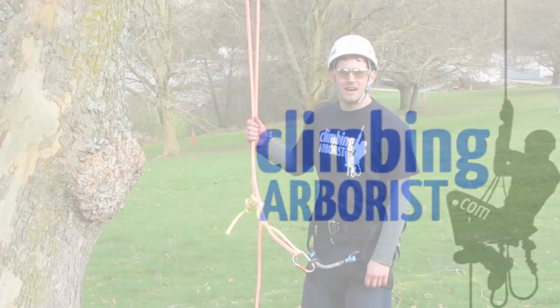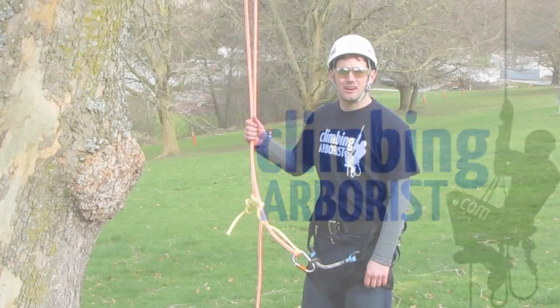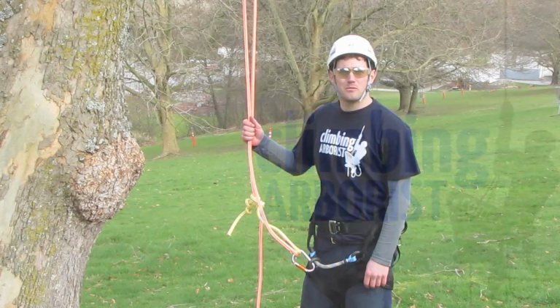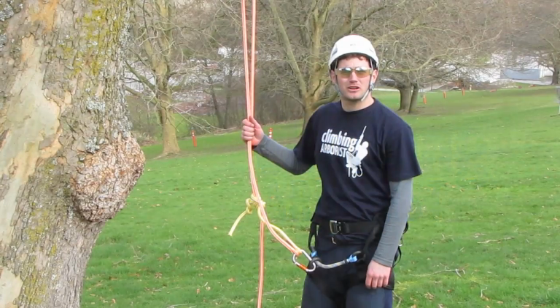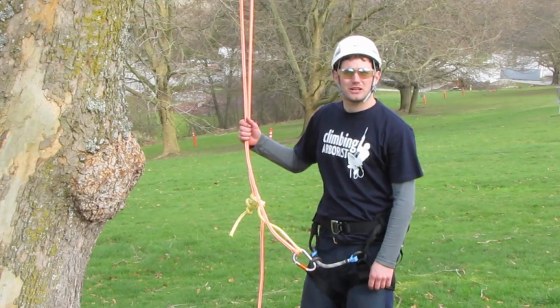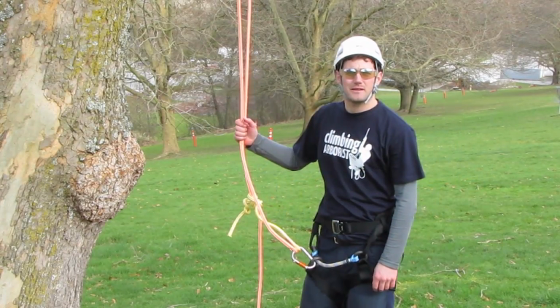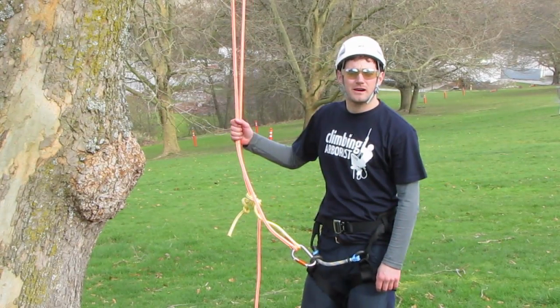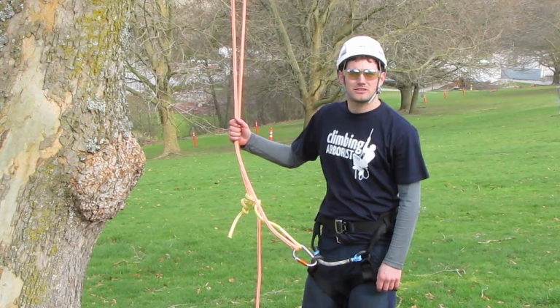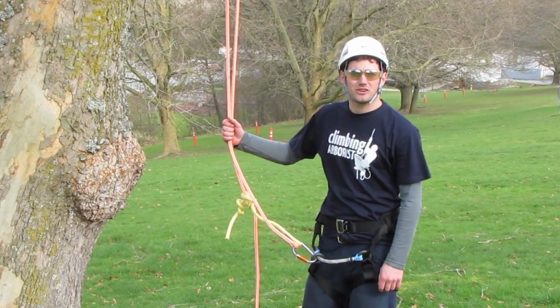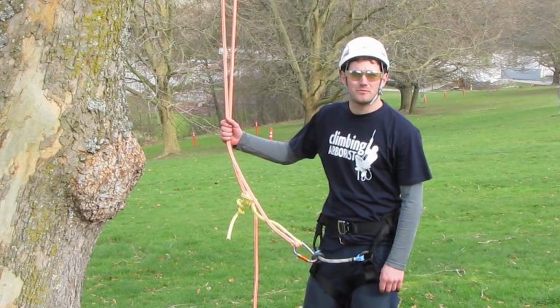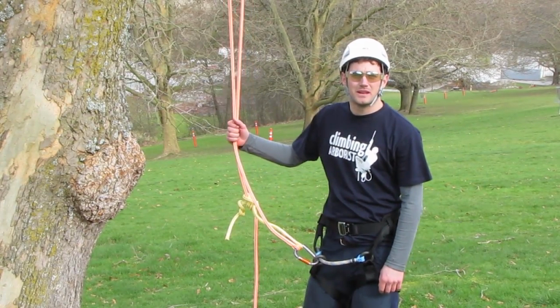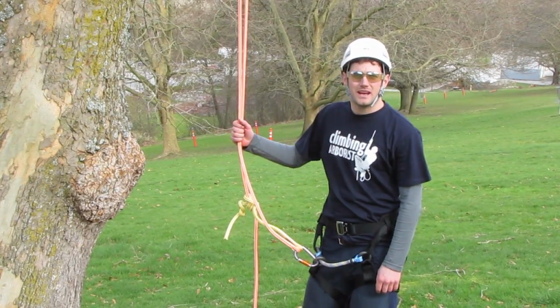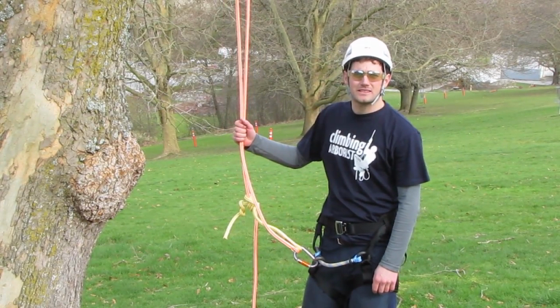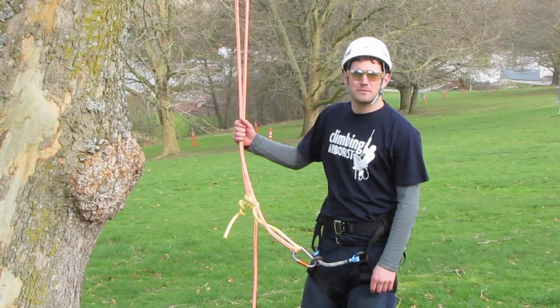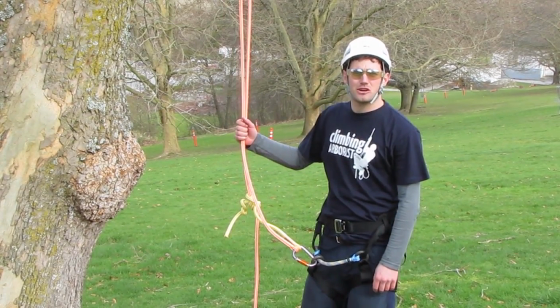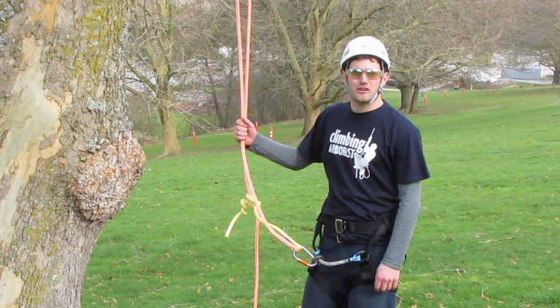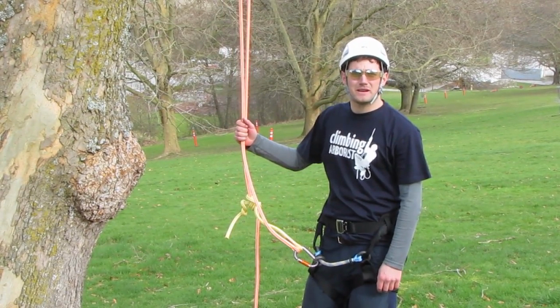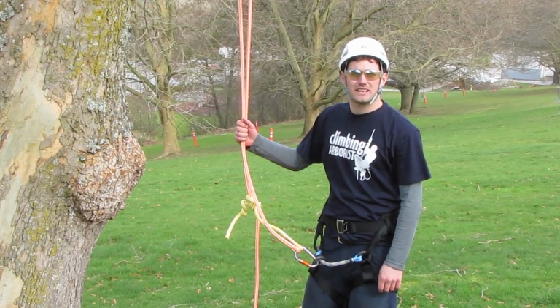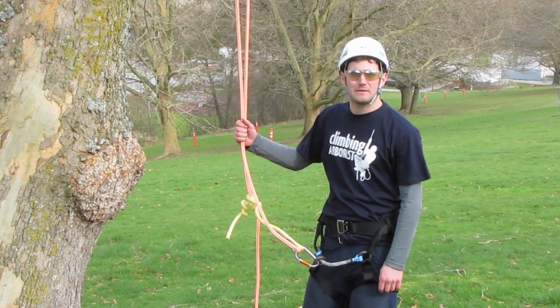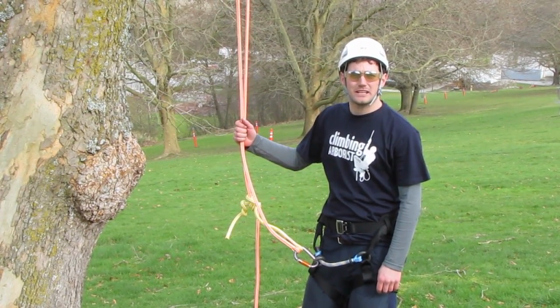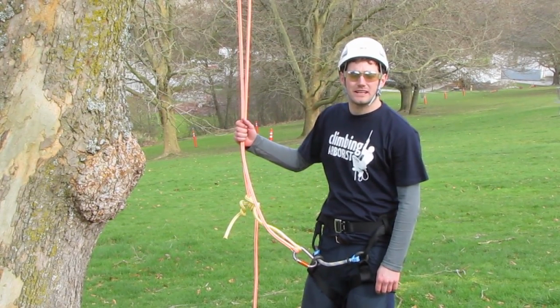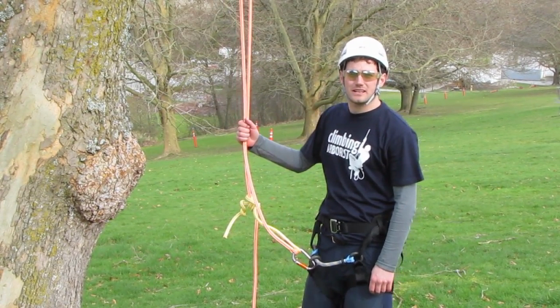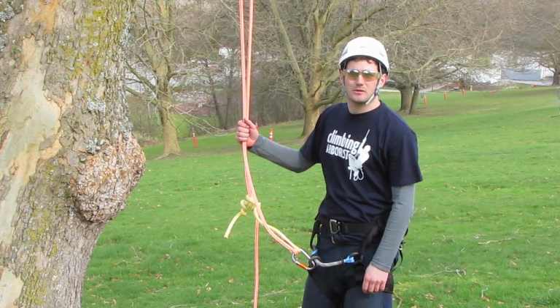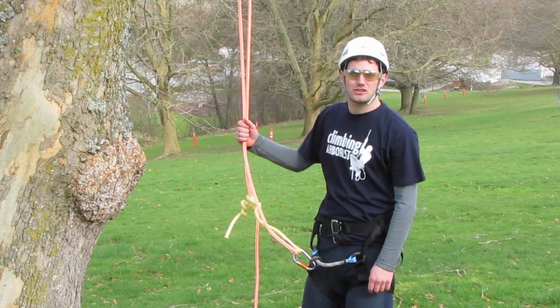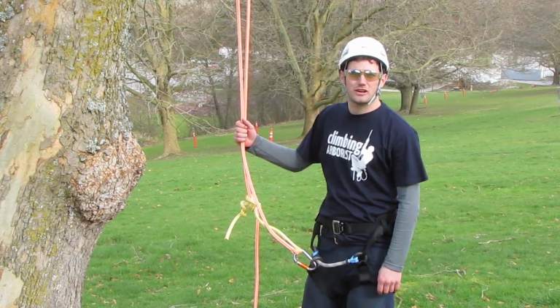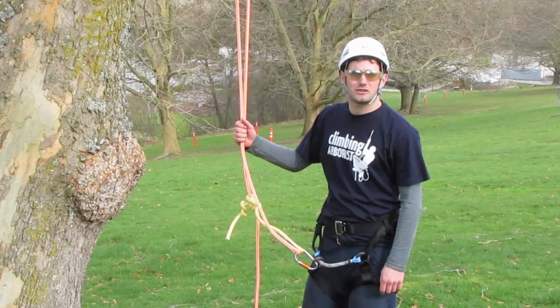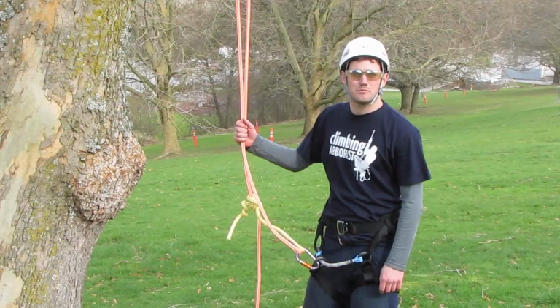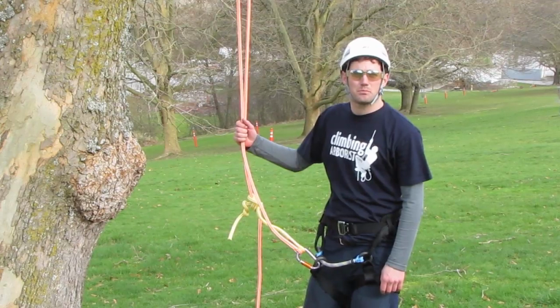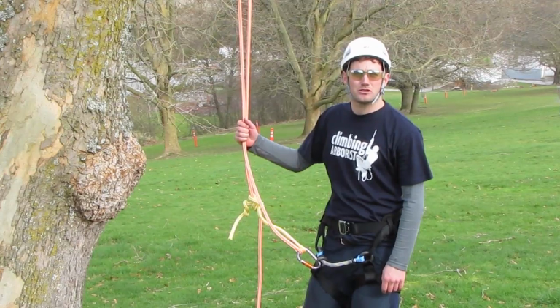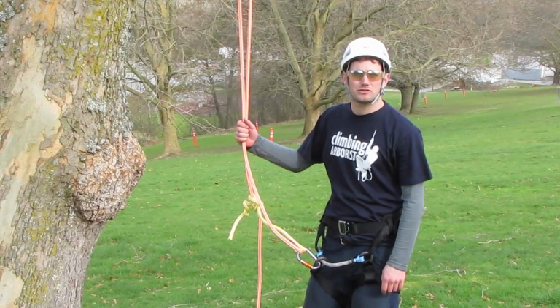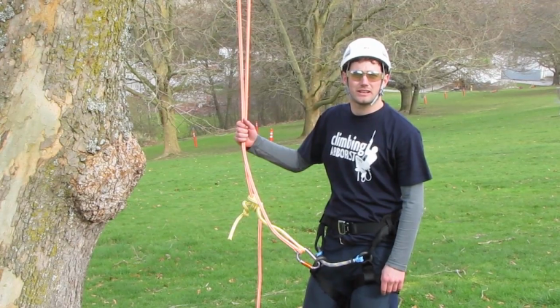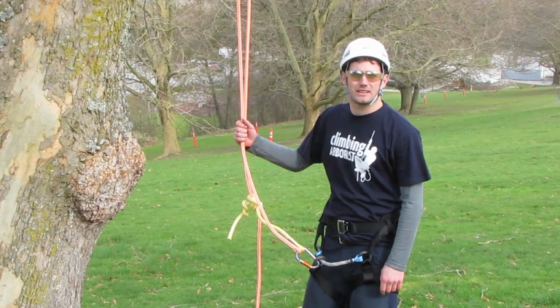Hello and welcome to ClimbingArborist.com. In this episode of Basic Climbing Techniques, I'm going to show you how to do the Body Thrust Technique.